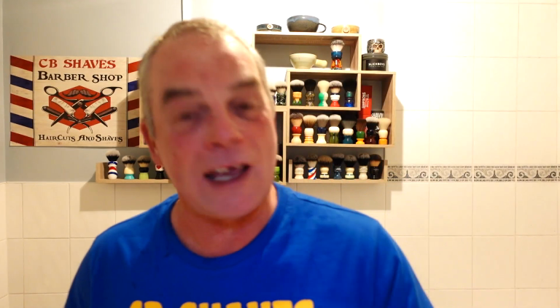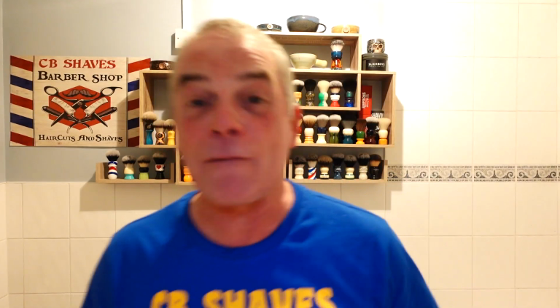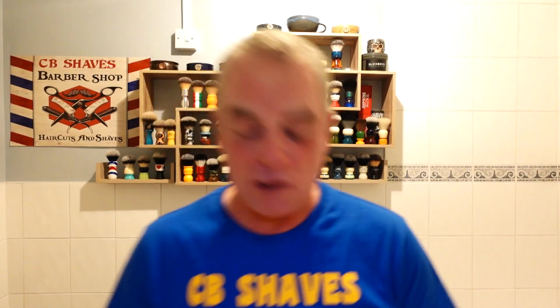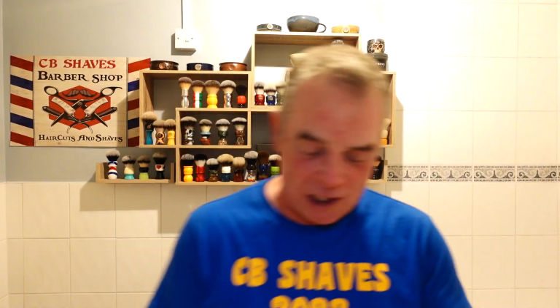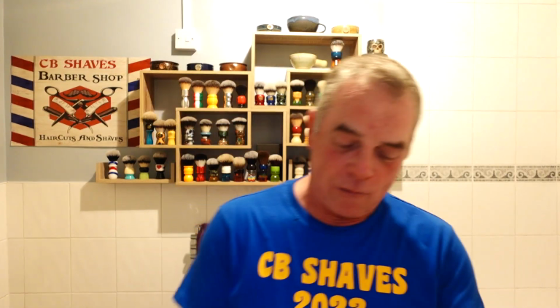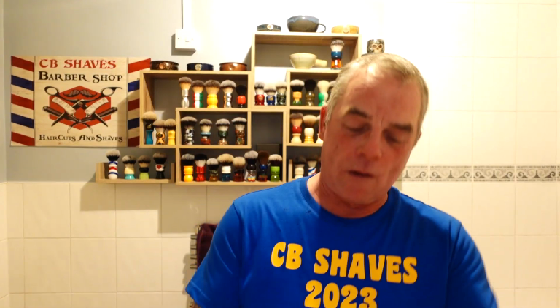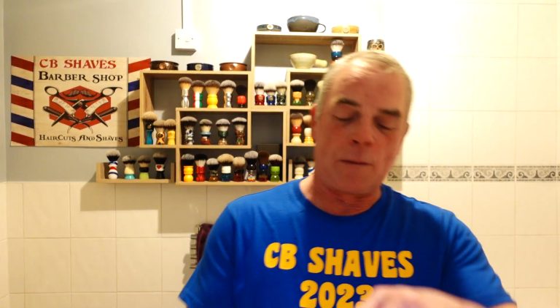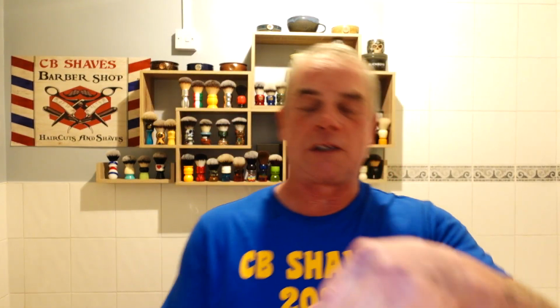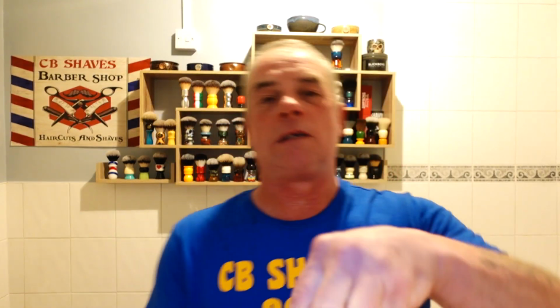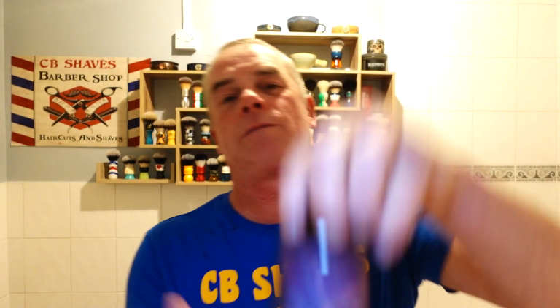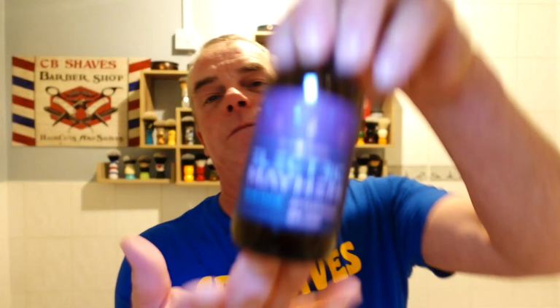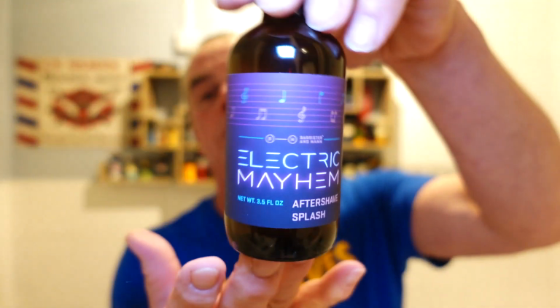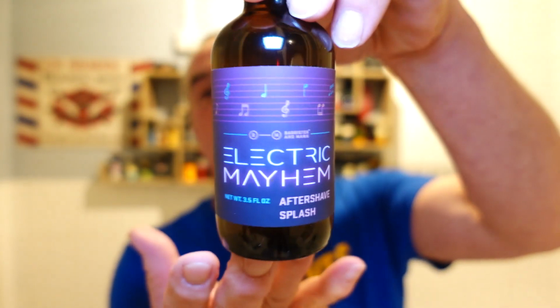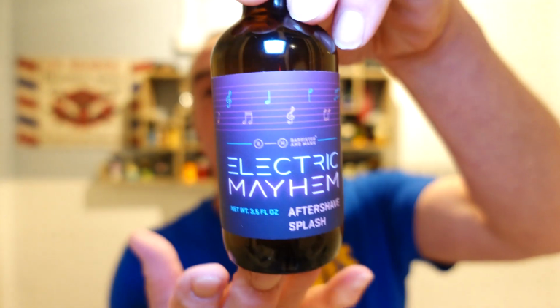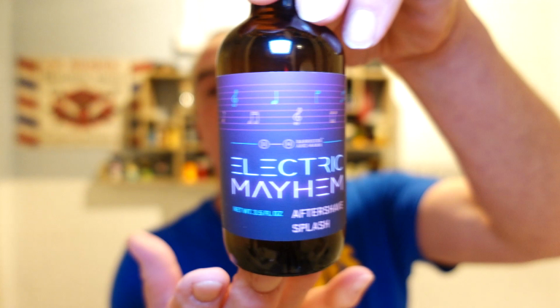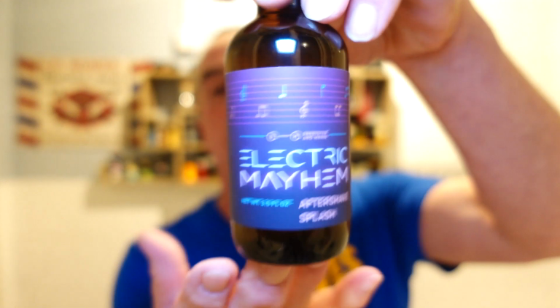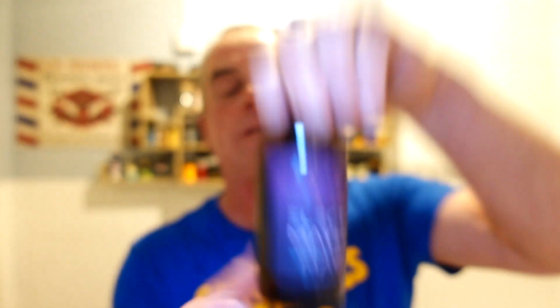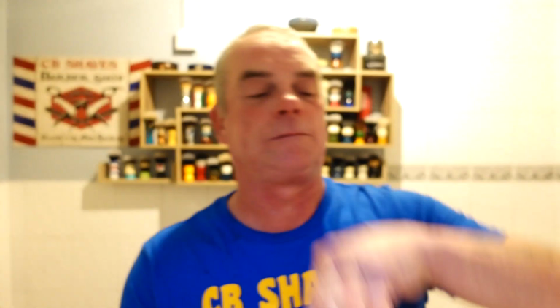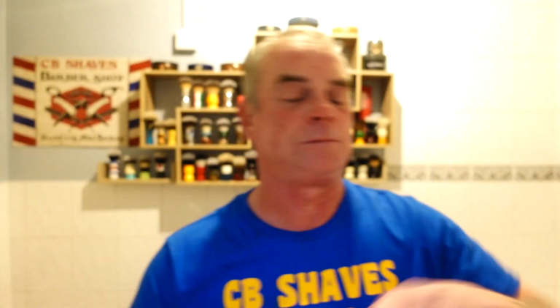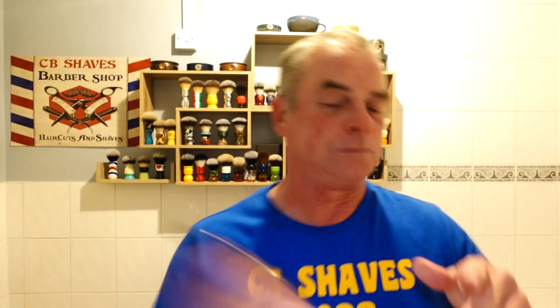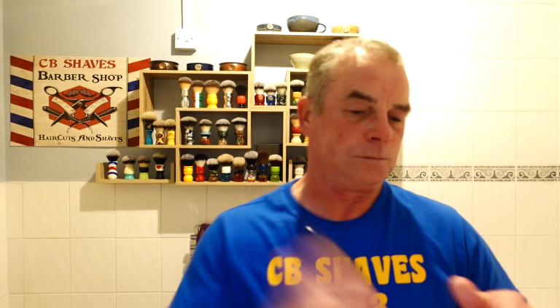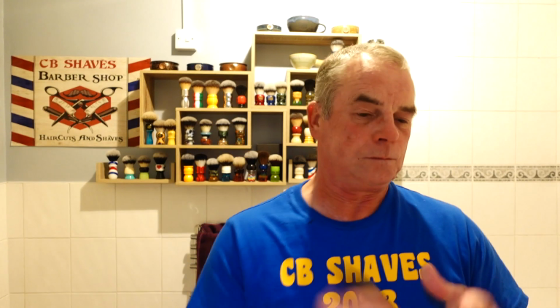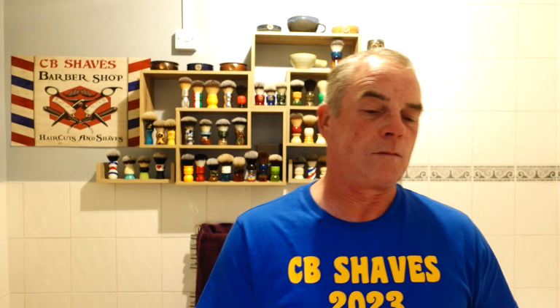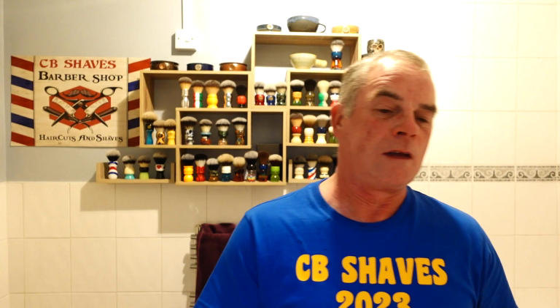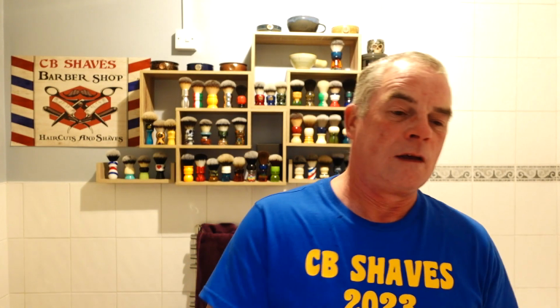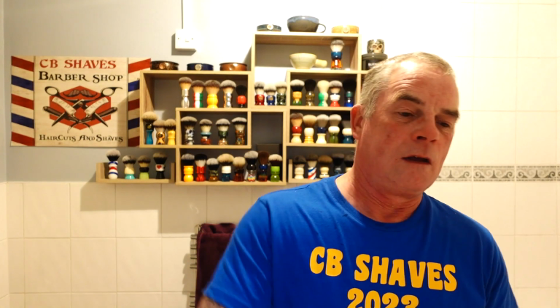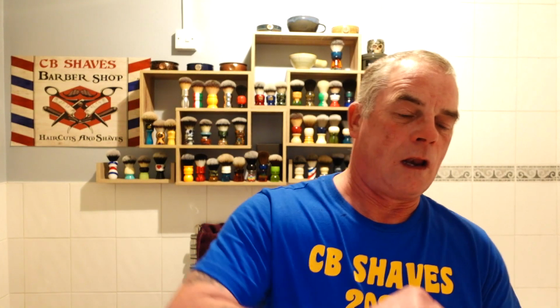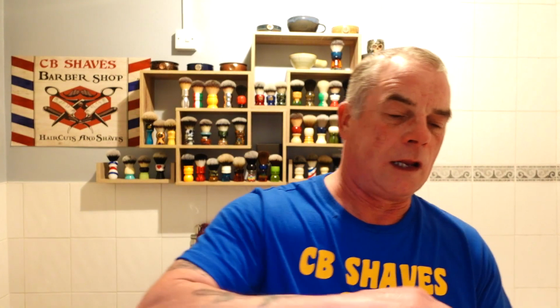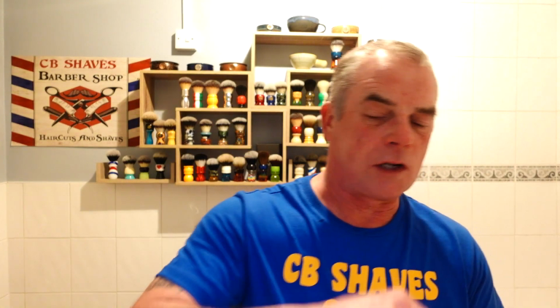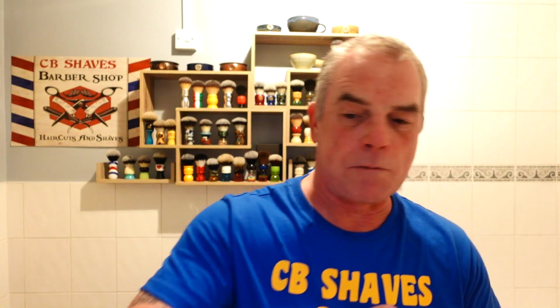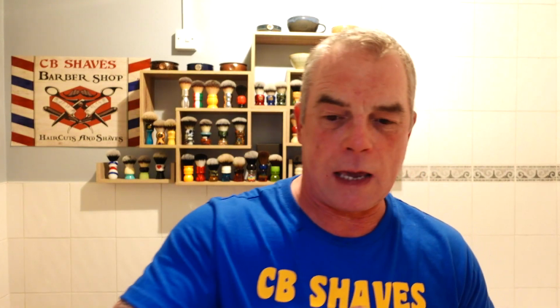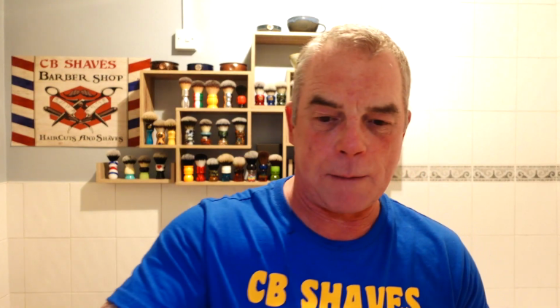Right, for aftershave we've got the matching aftershave - Electric Mayhem.